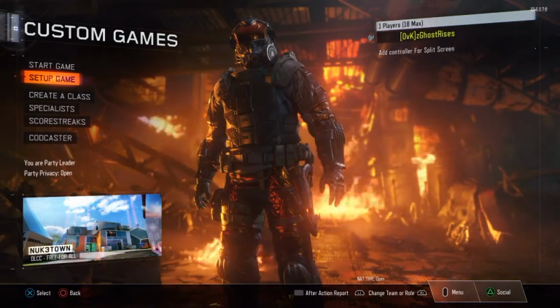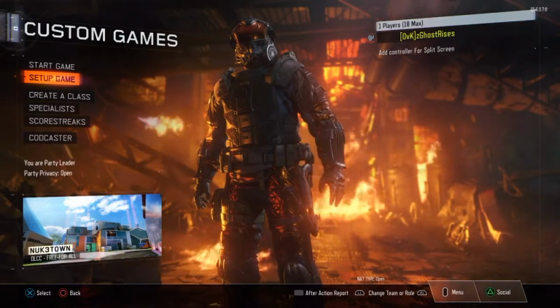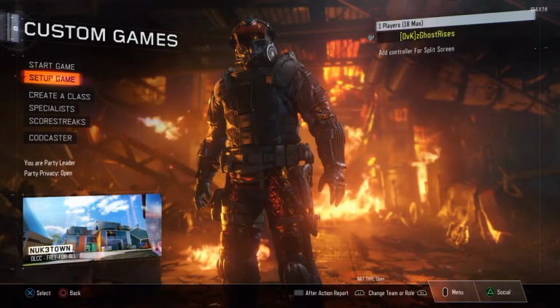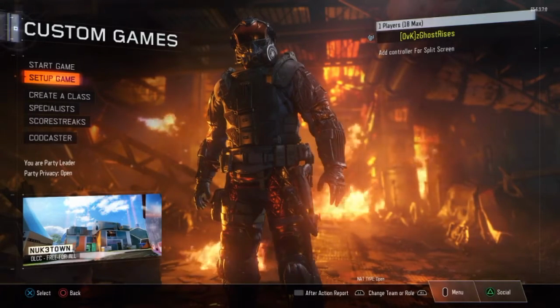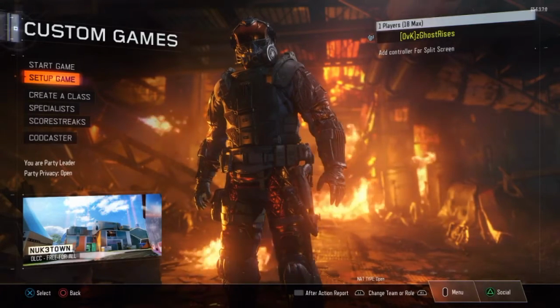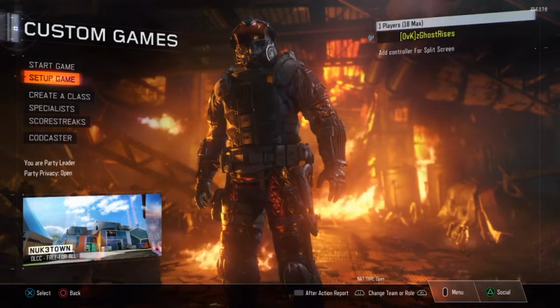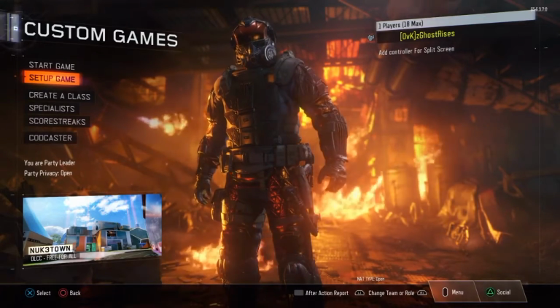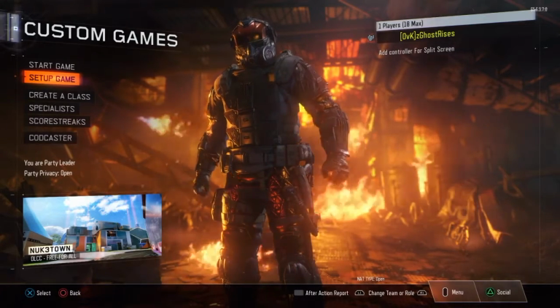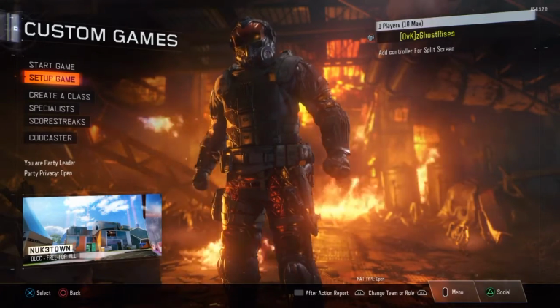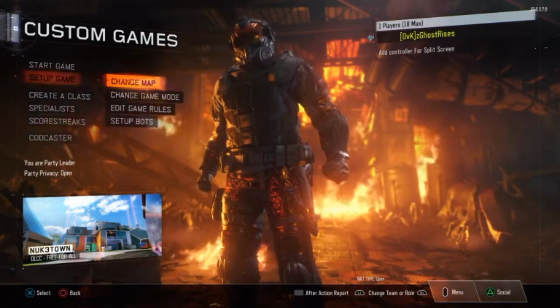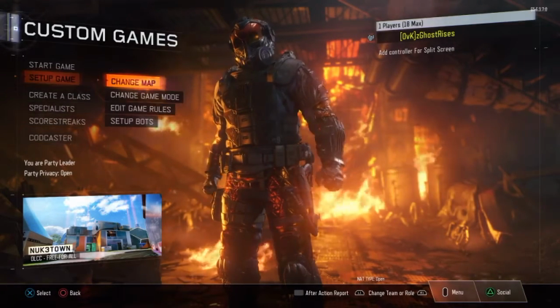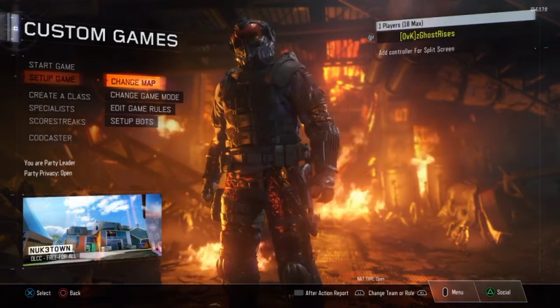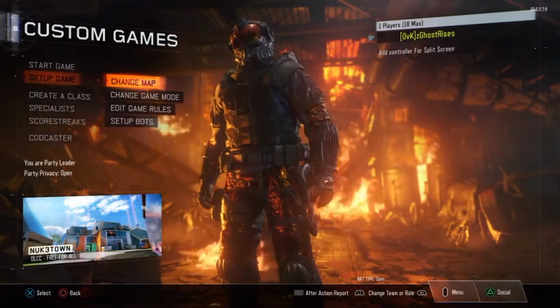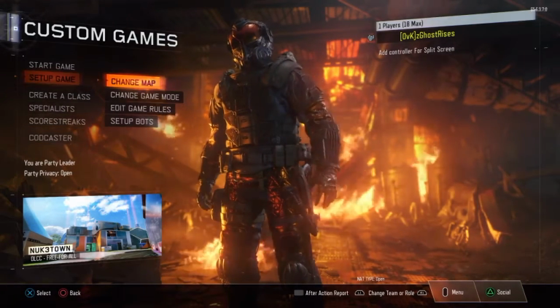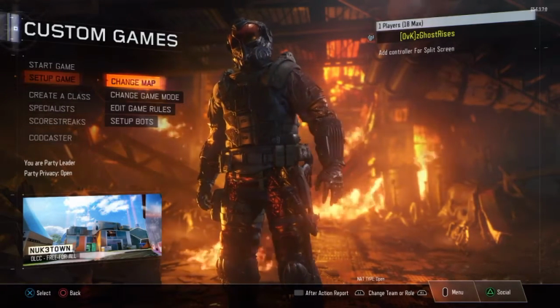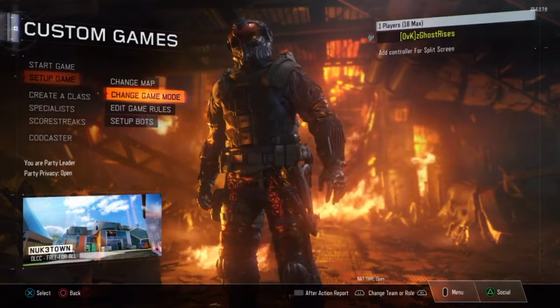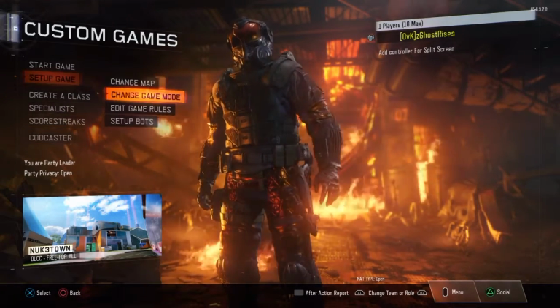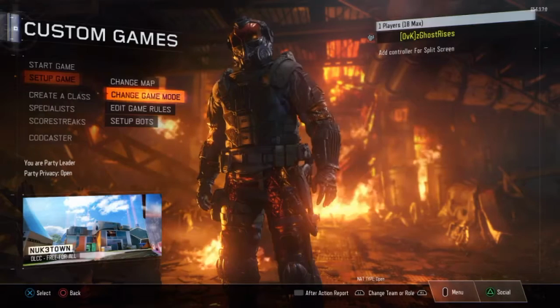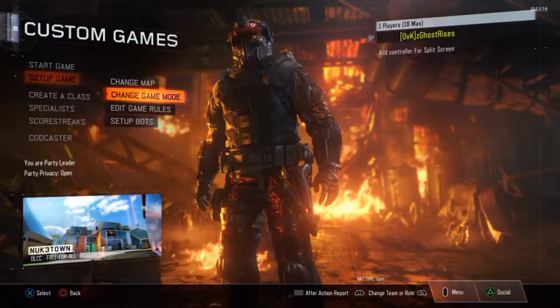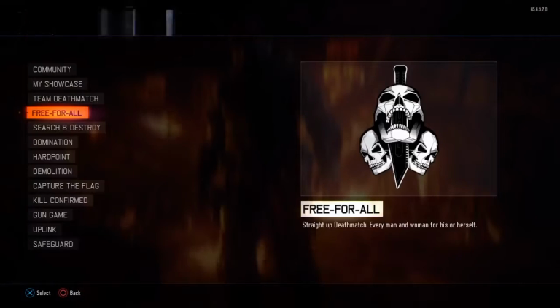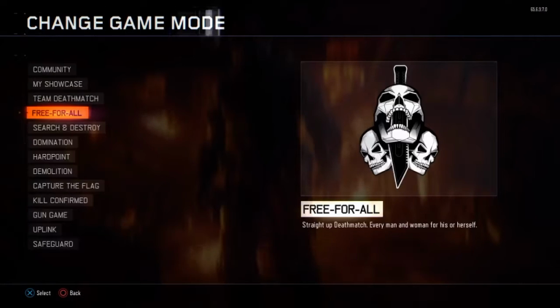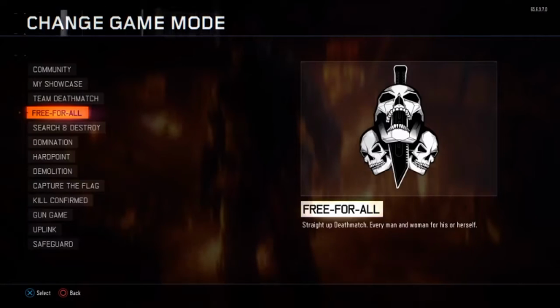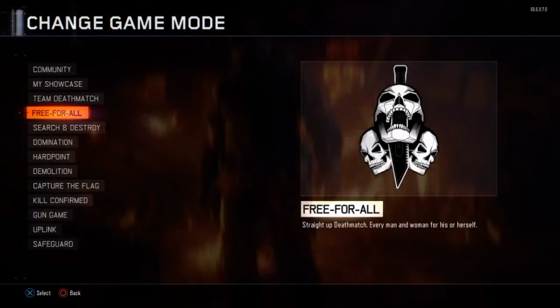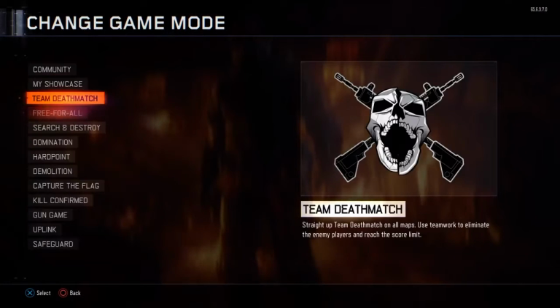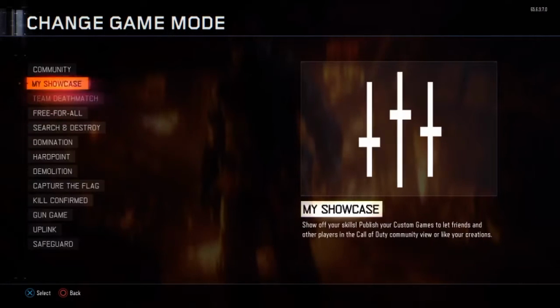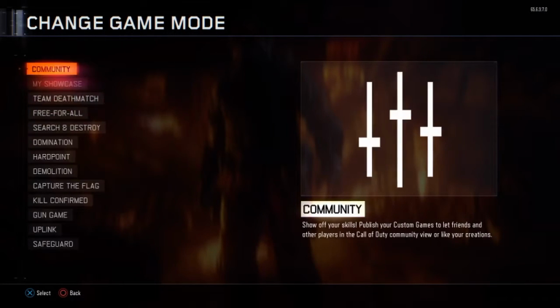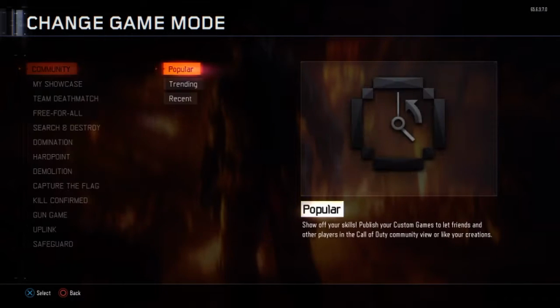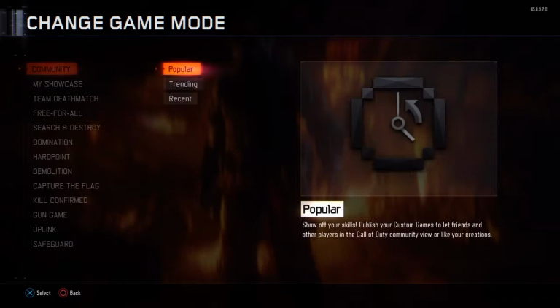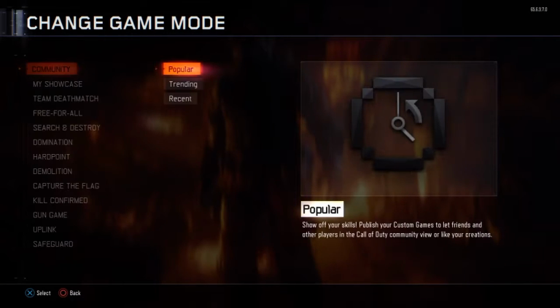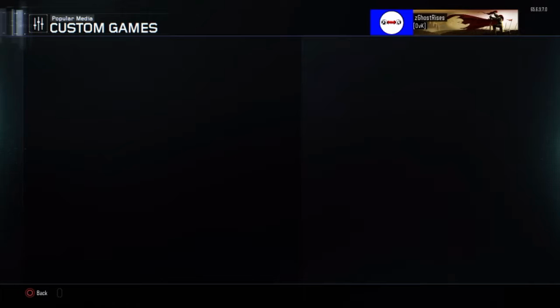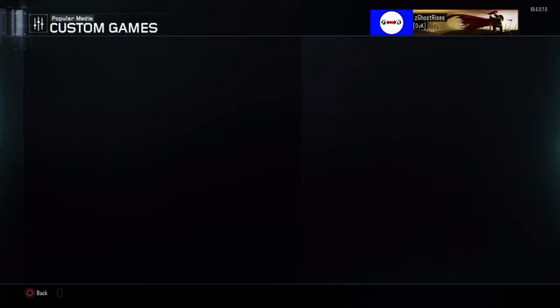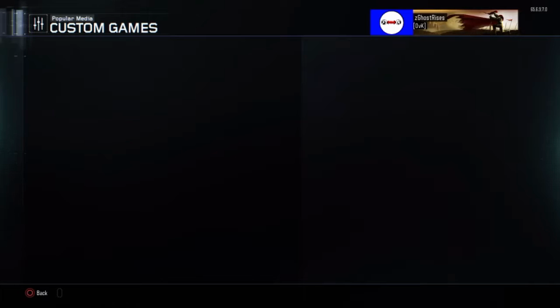What you gotta do is go to set up game, change game mode, go to community and popular.